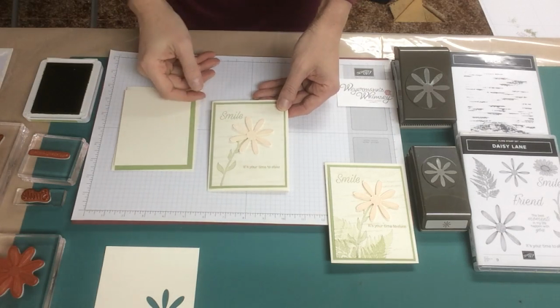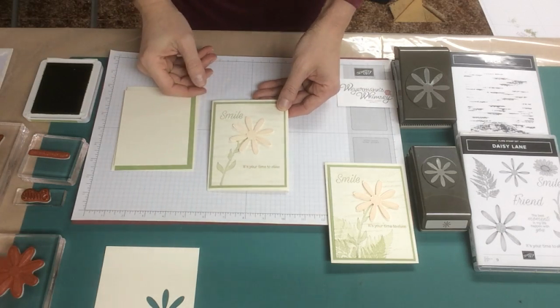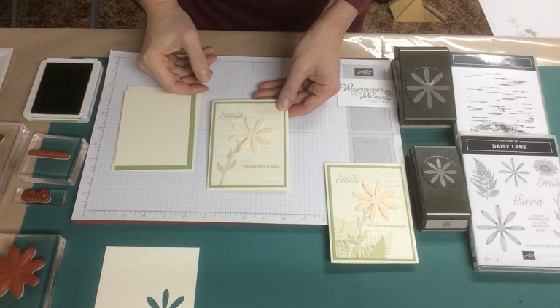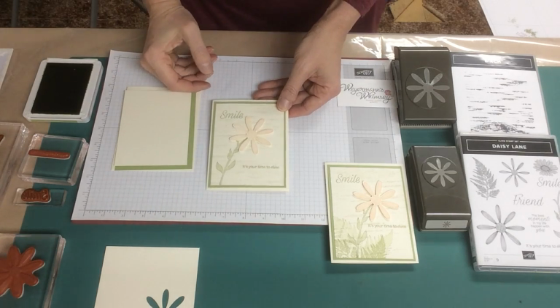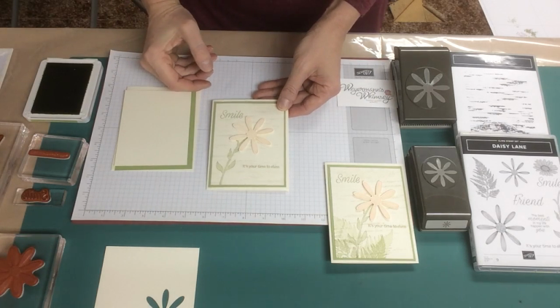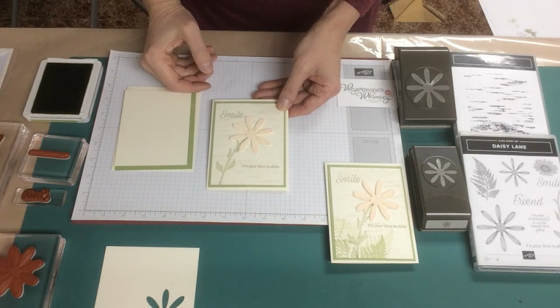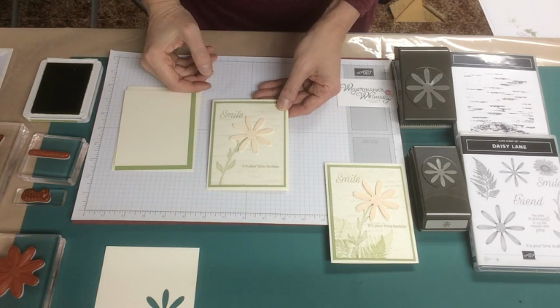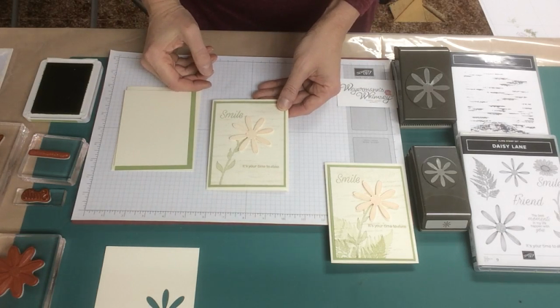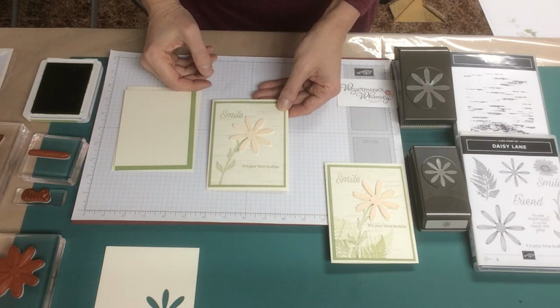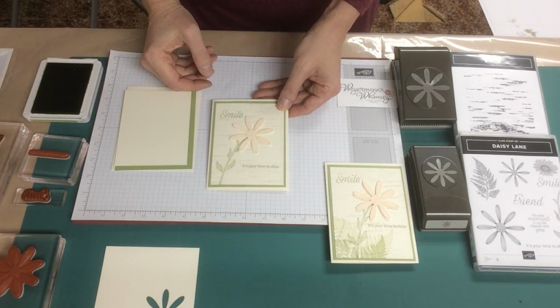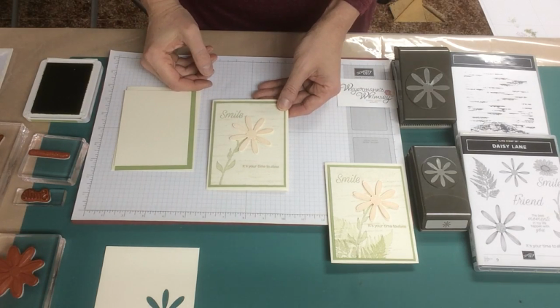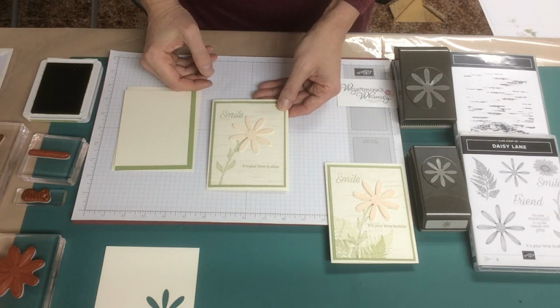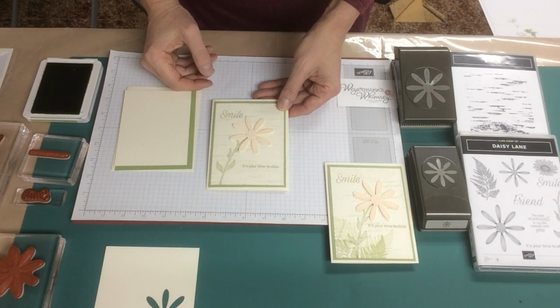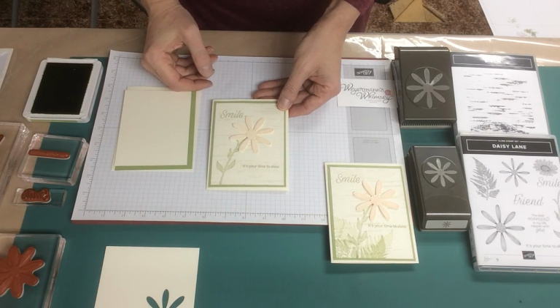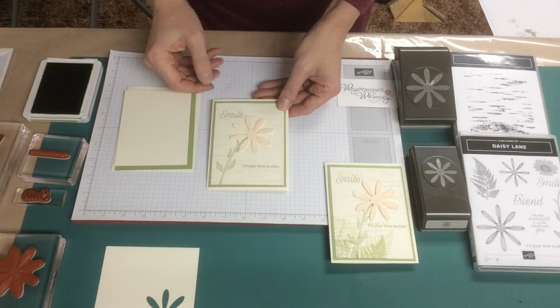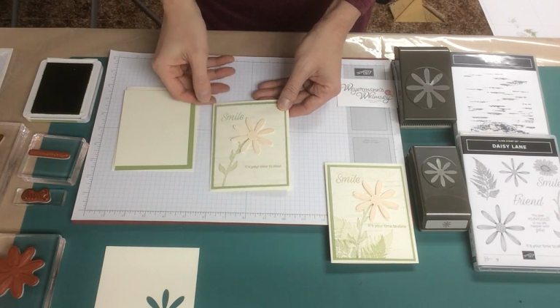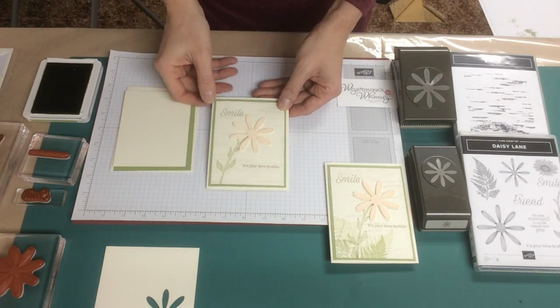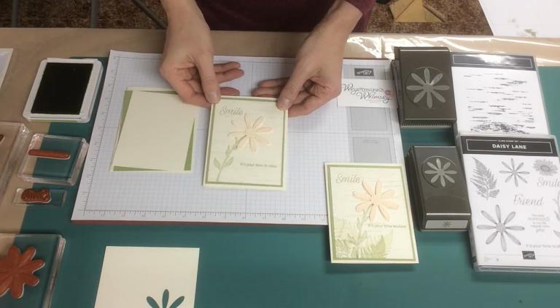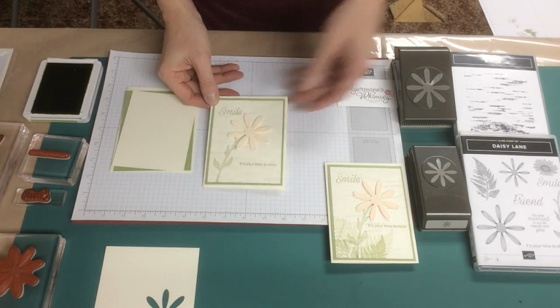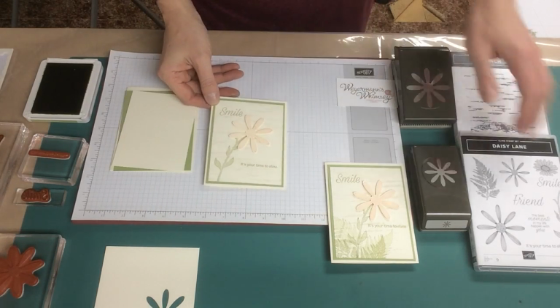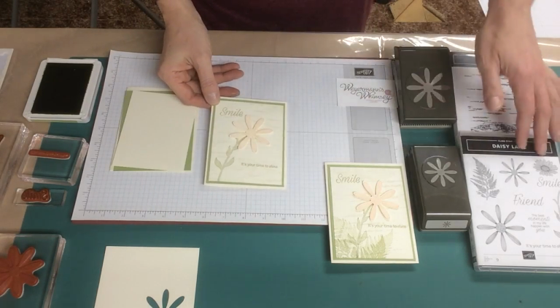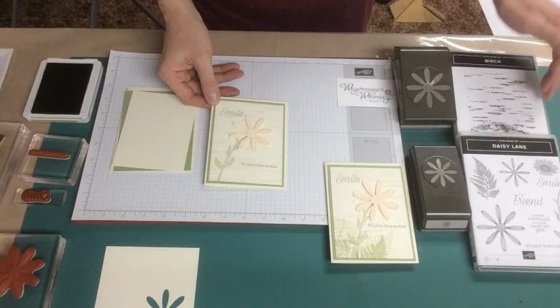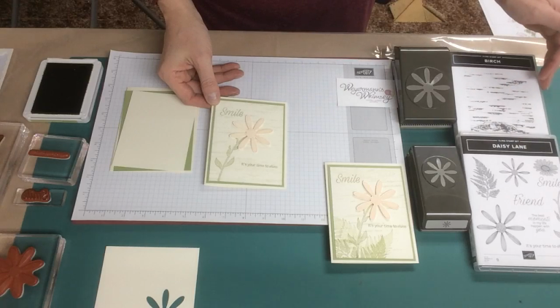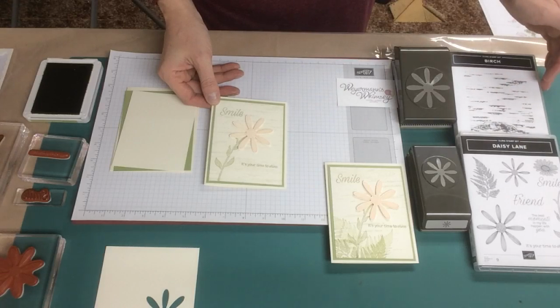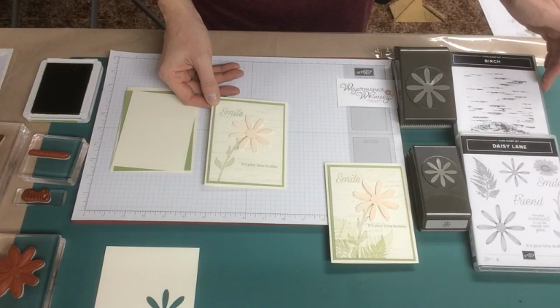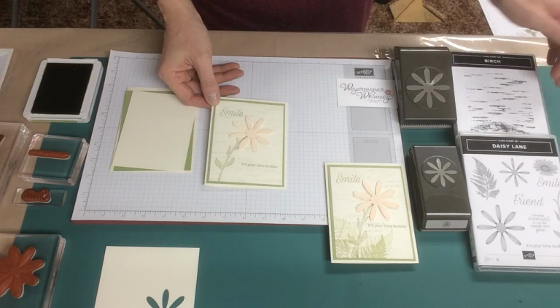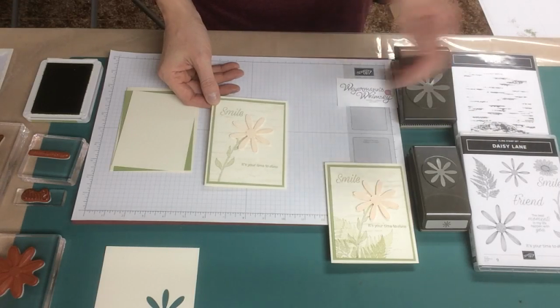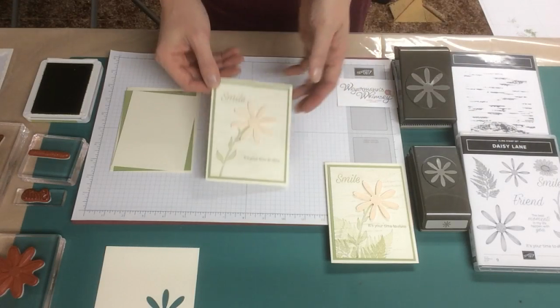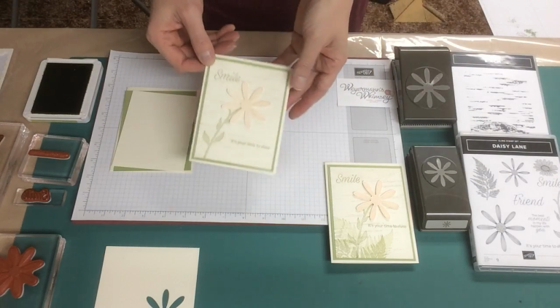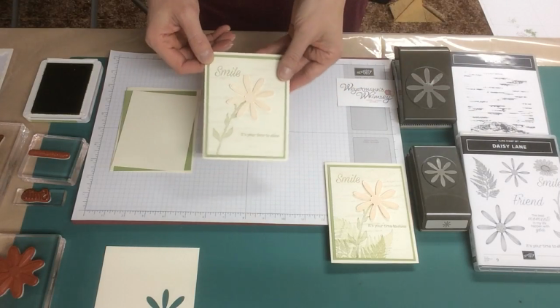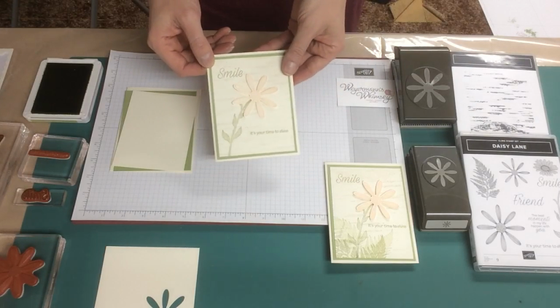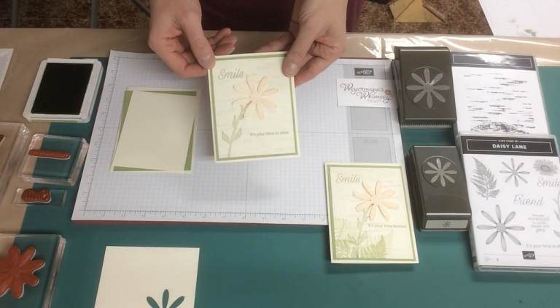Welcome to Wireman's Whimsy. I'm Lorraine, and today I'm using the Daisy Lane and Birch background stamps to make this simple, pretty card.